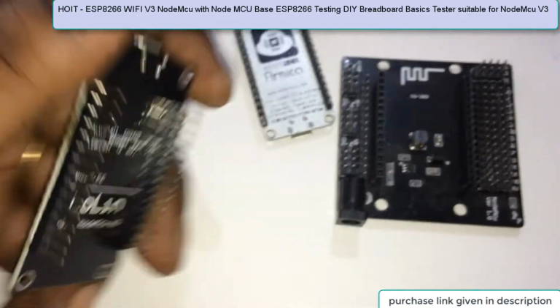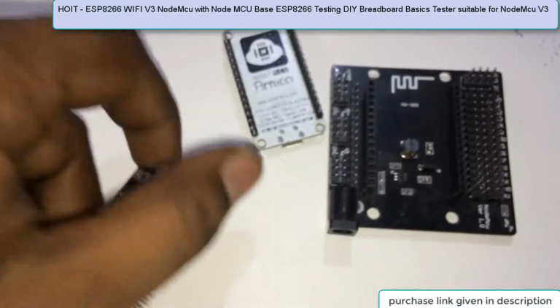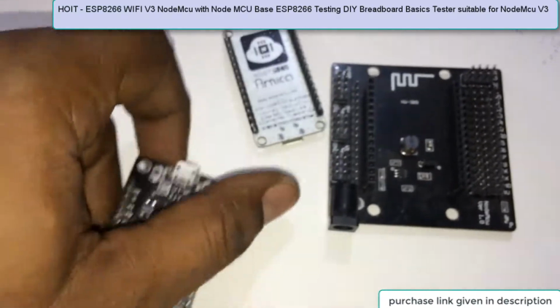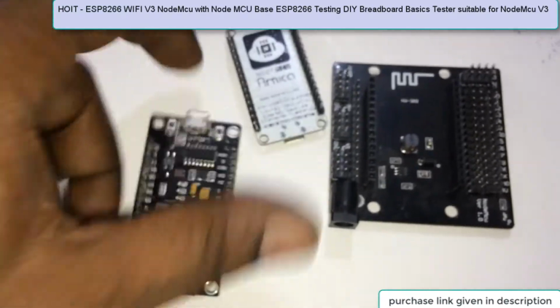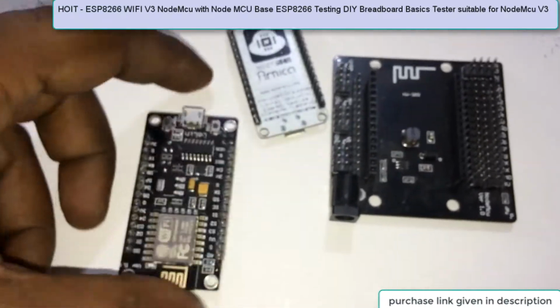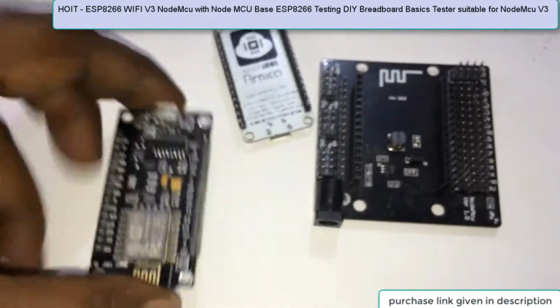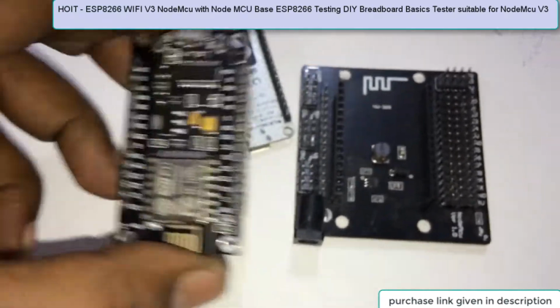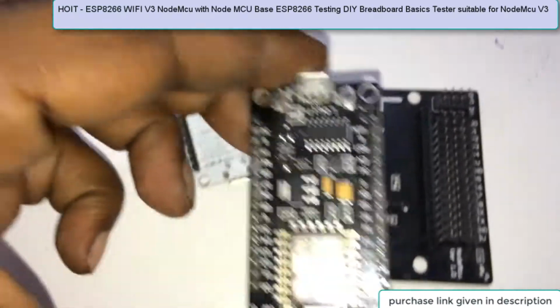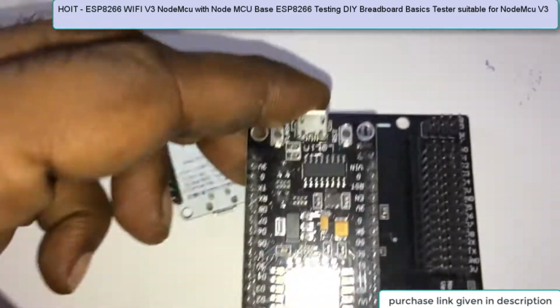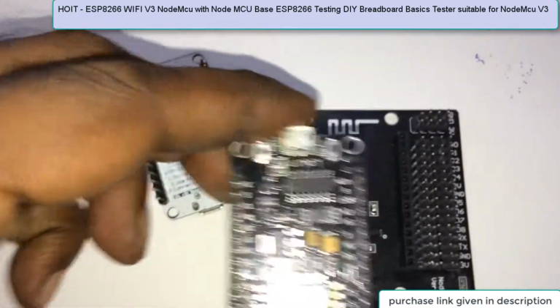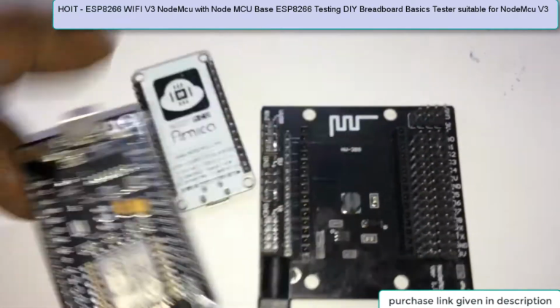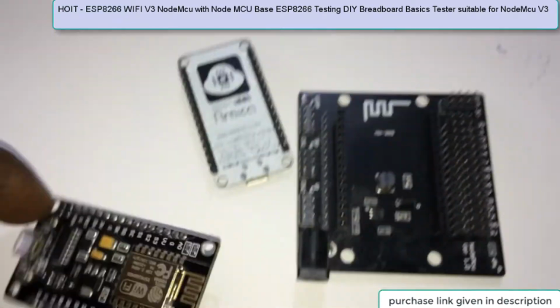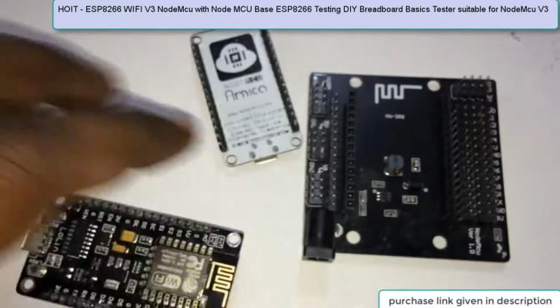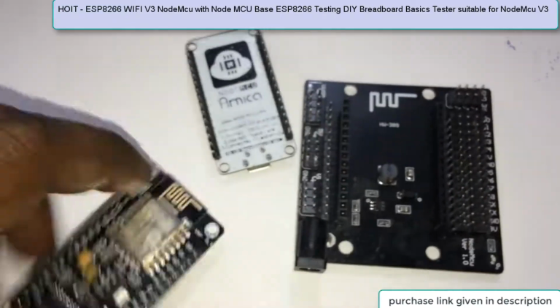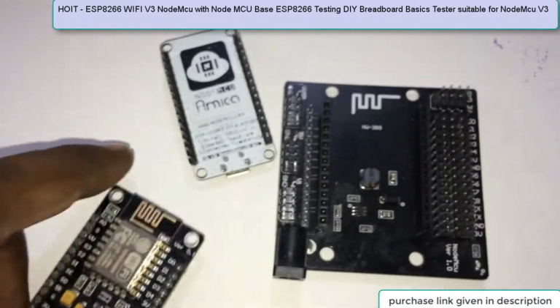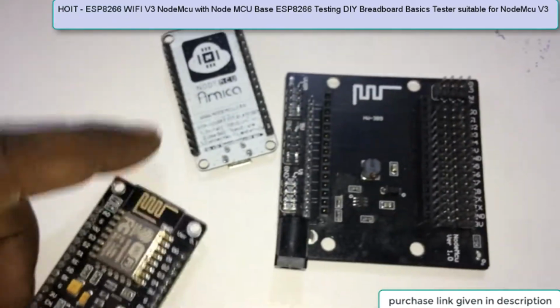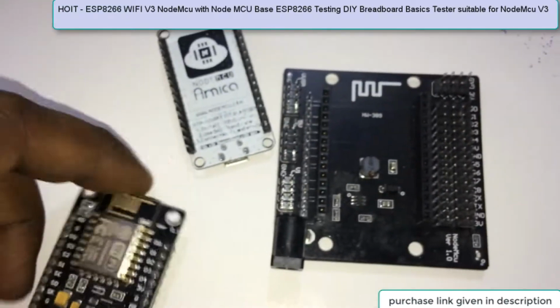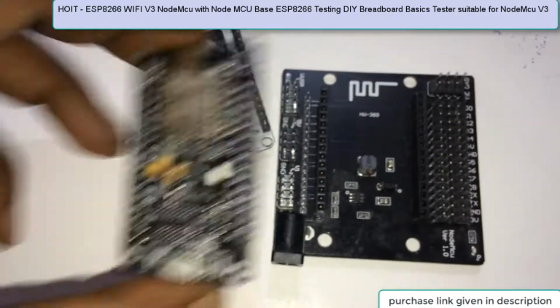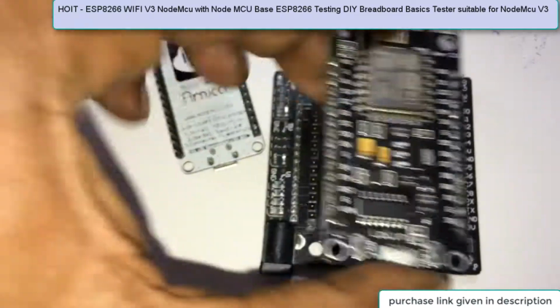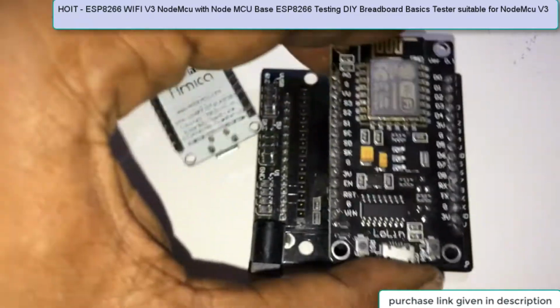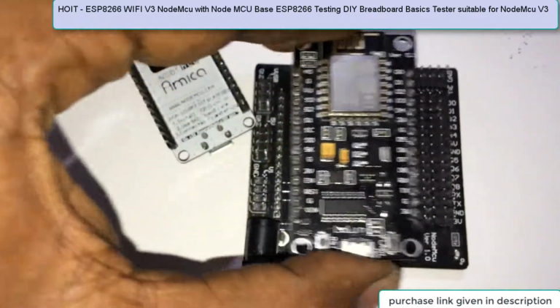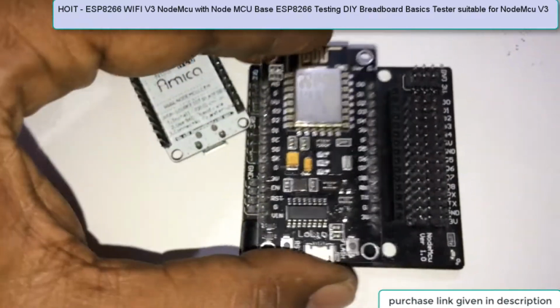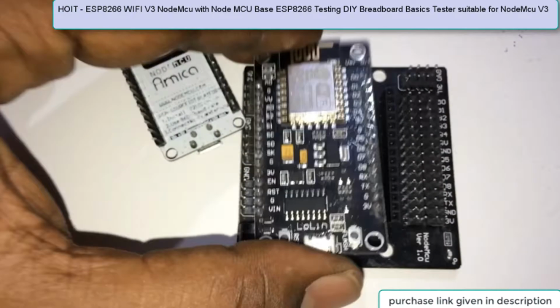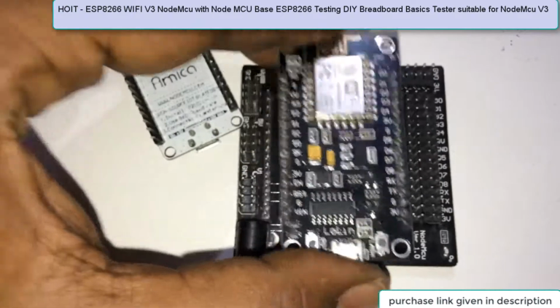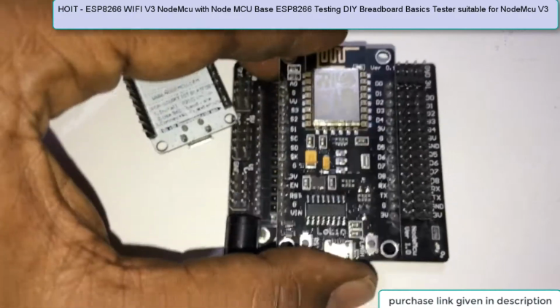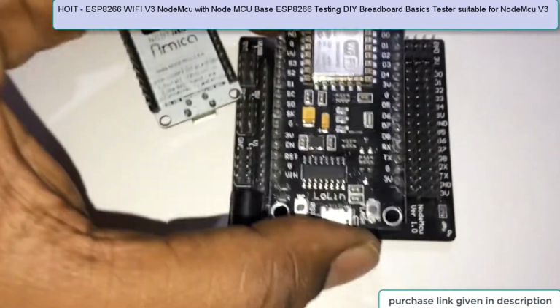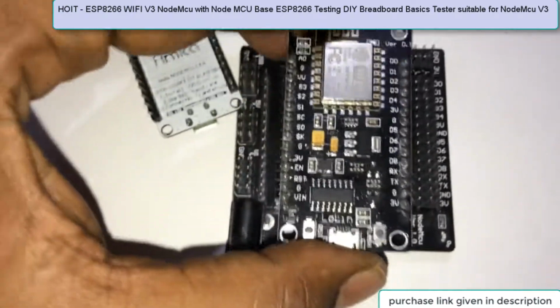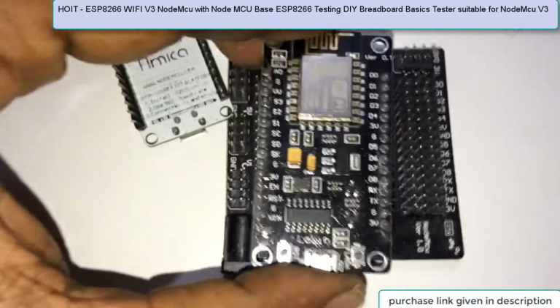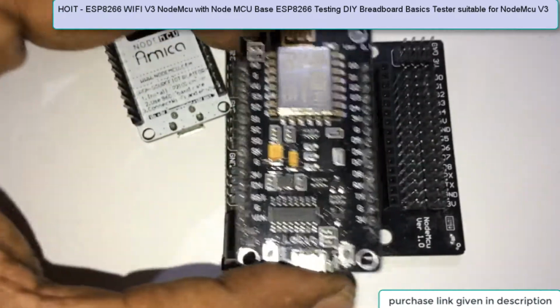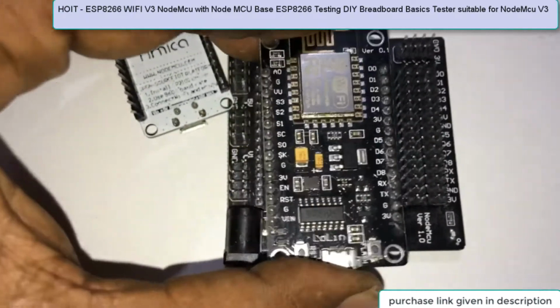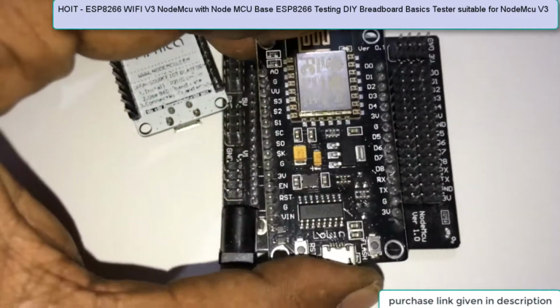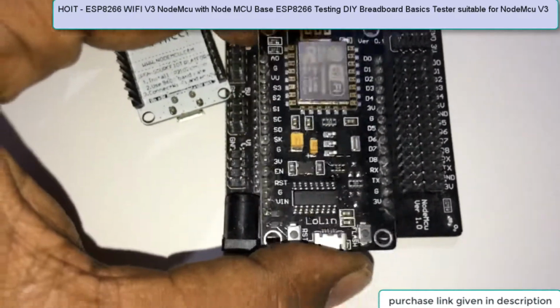That's why whenever you purchase, check it out. This is the Lolin device and it is breadboard-friendly, so I can put it in here like this — see.